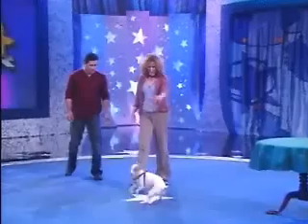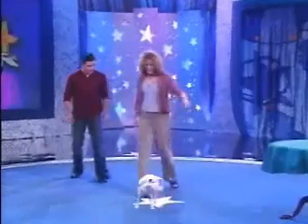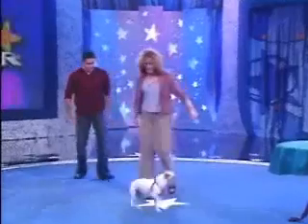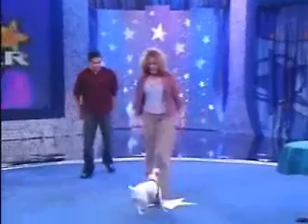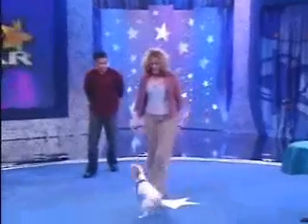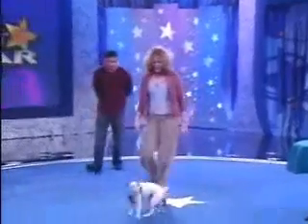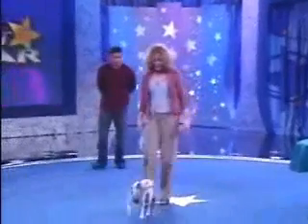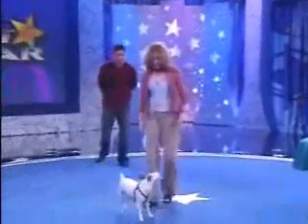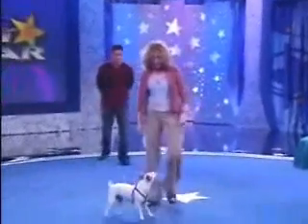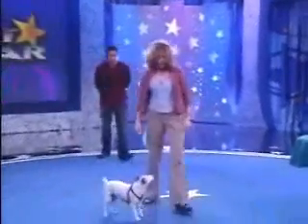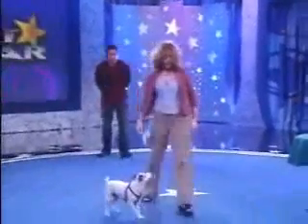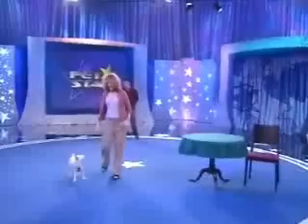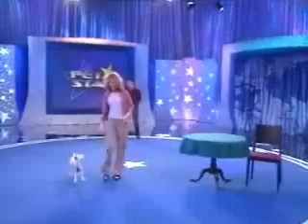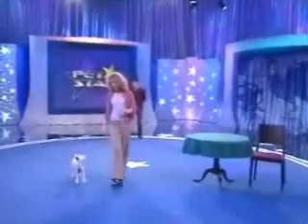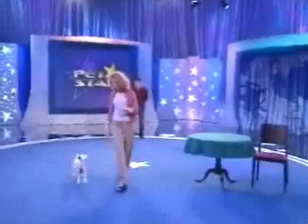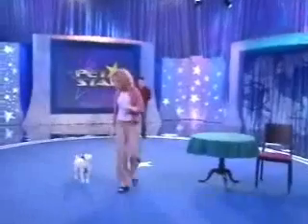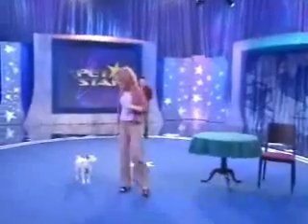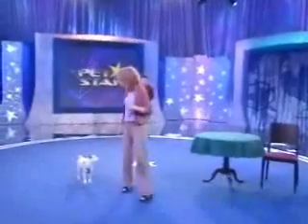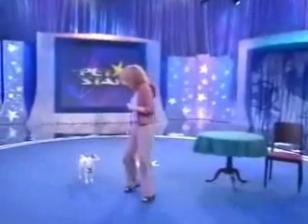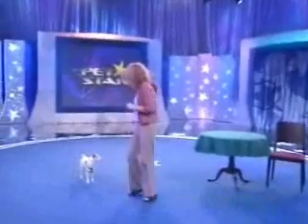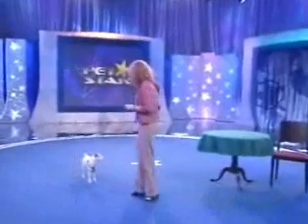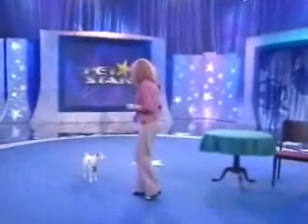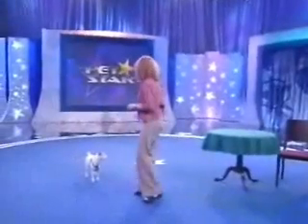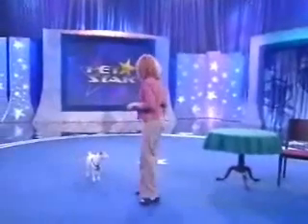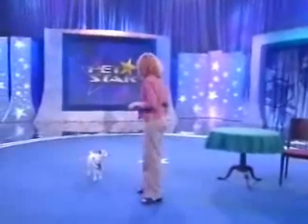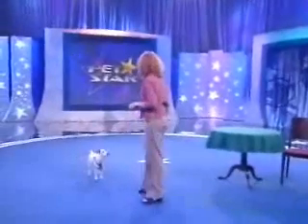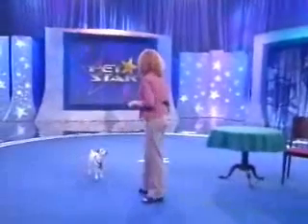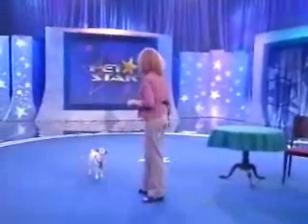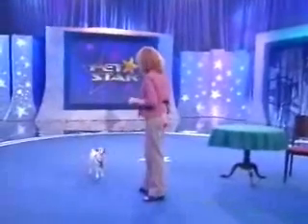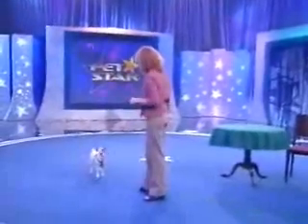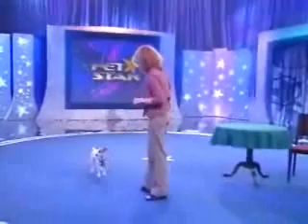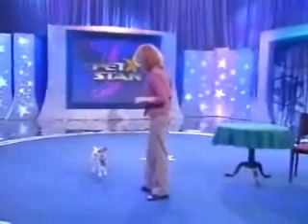Let's do it! So, we're going to start with a little warm-up for the counting, if that's alright.